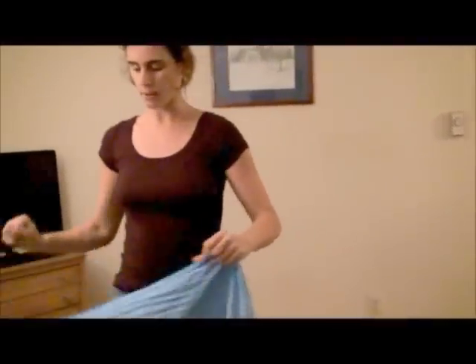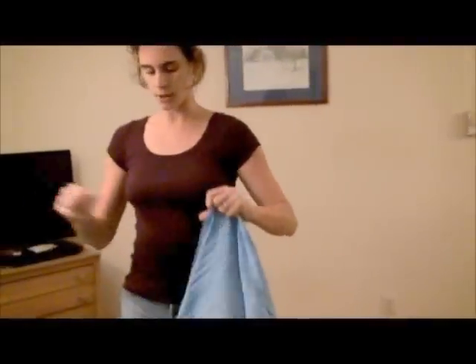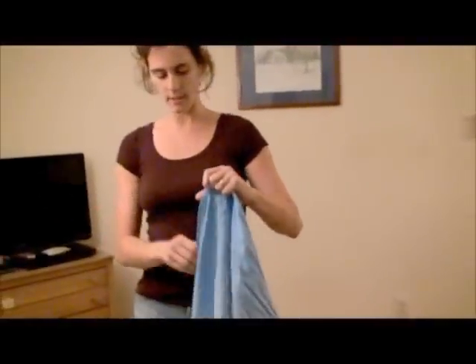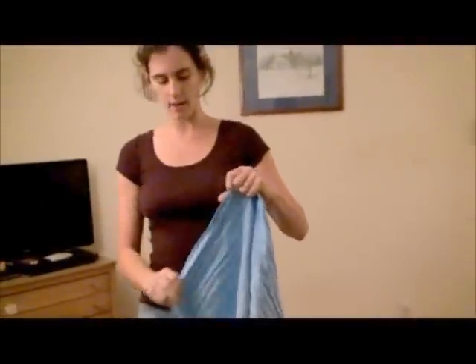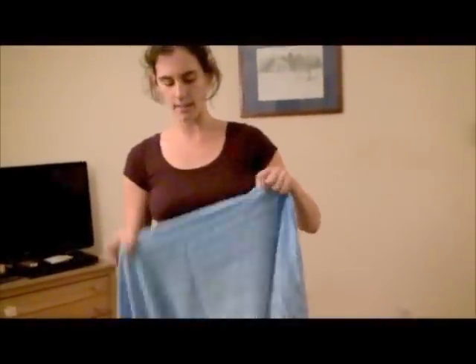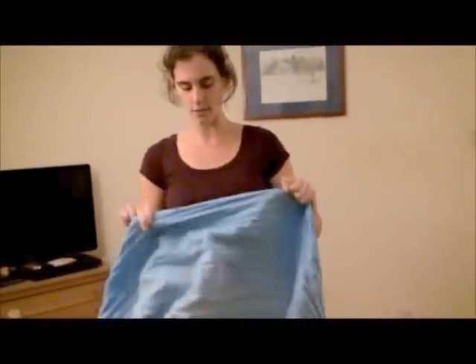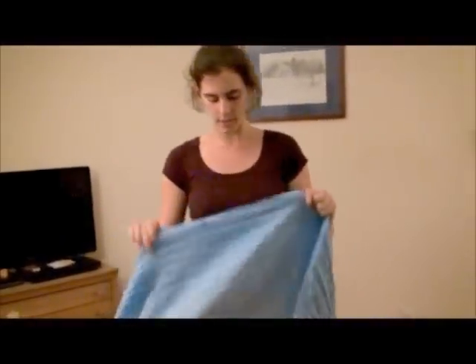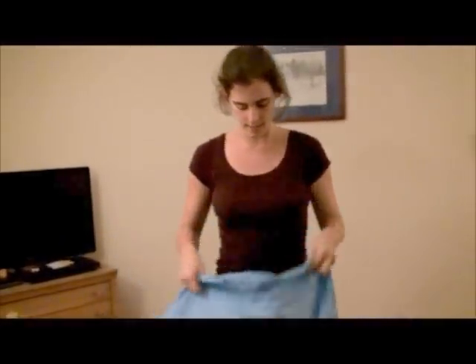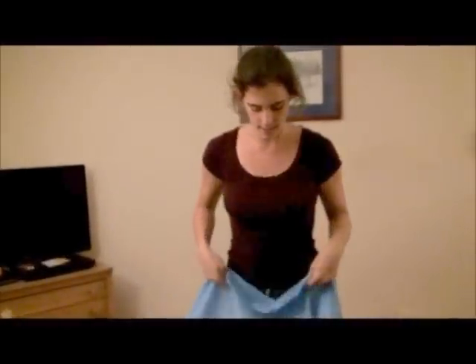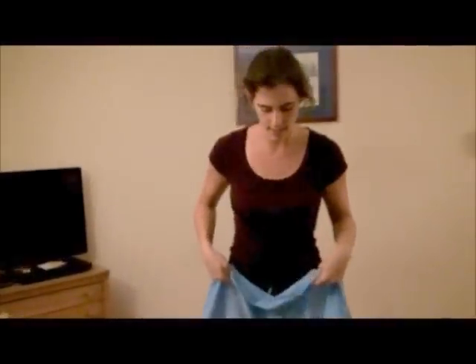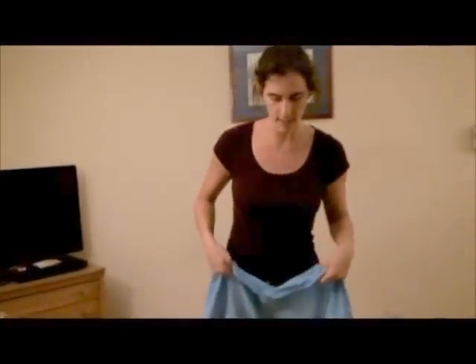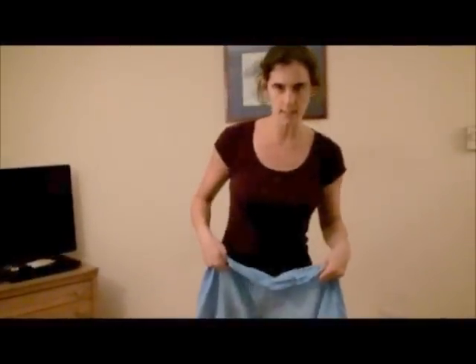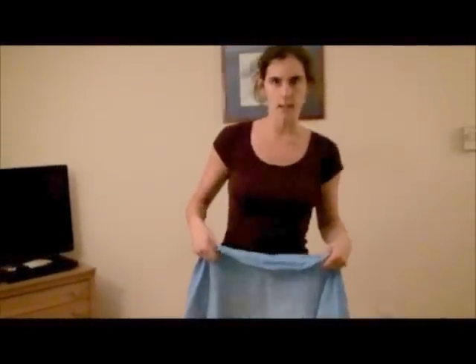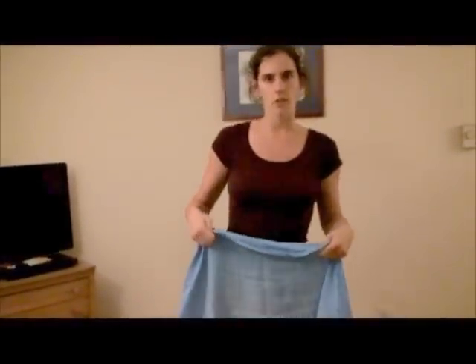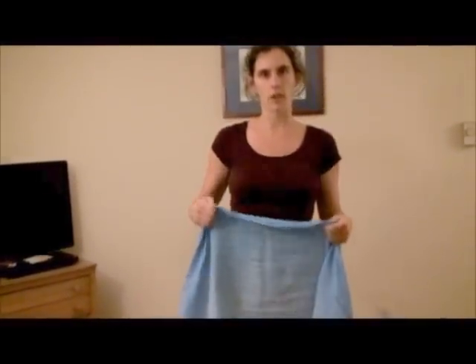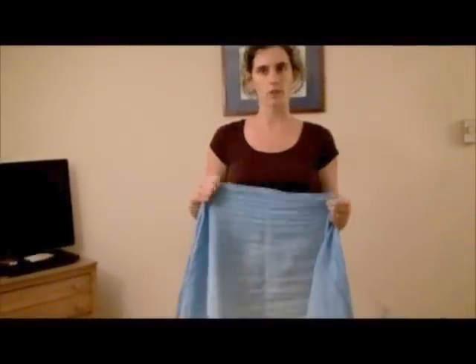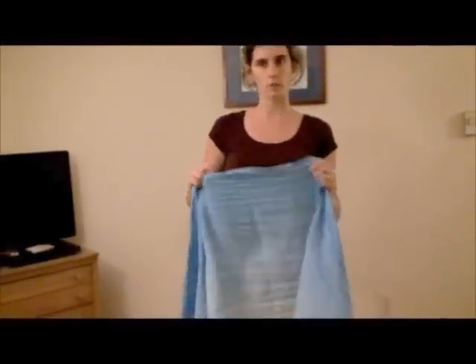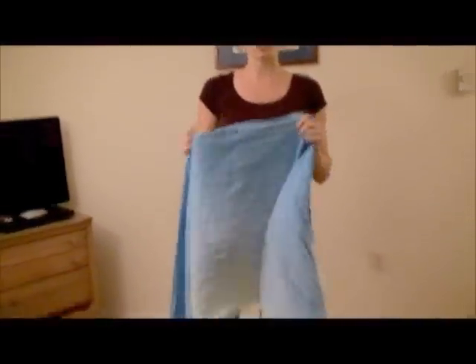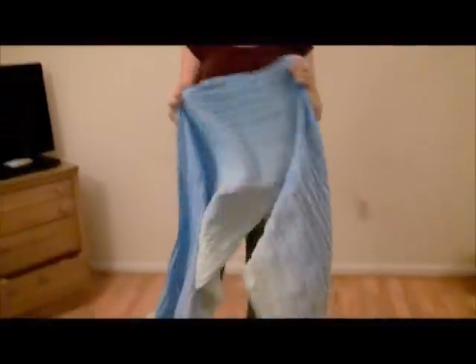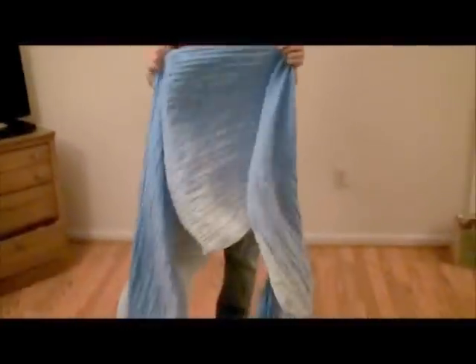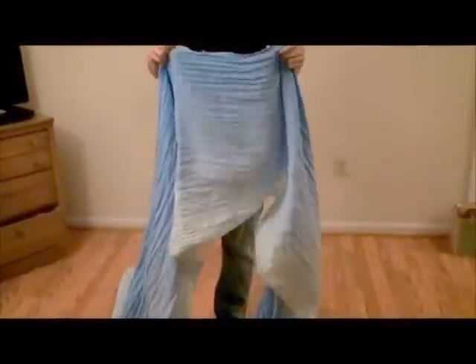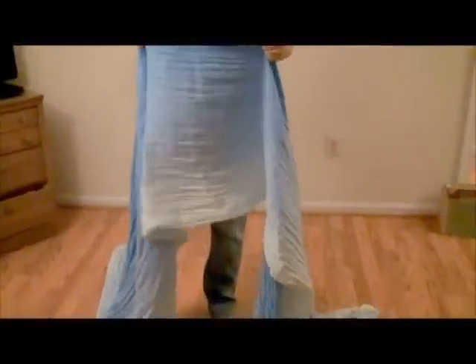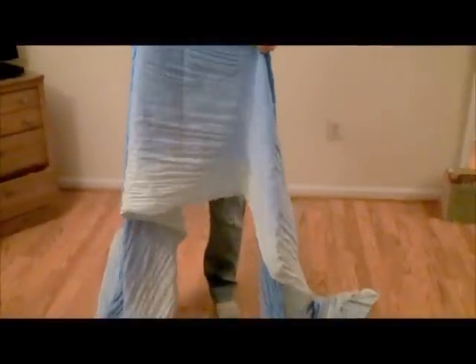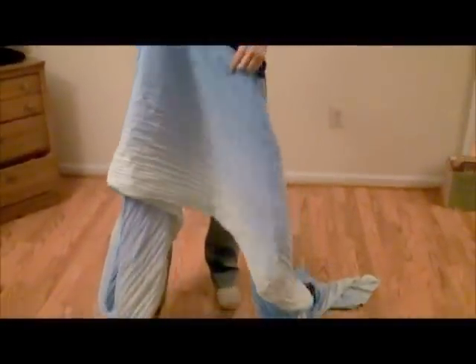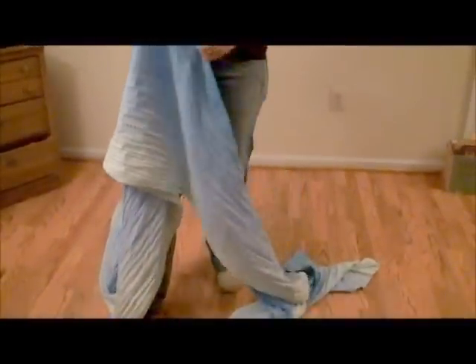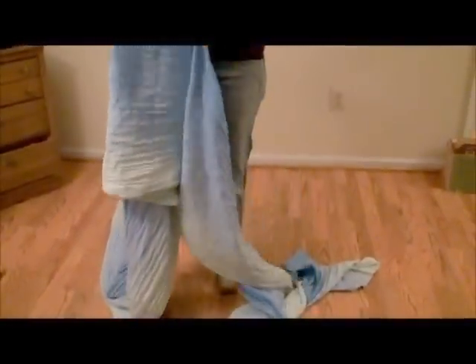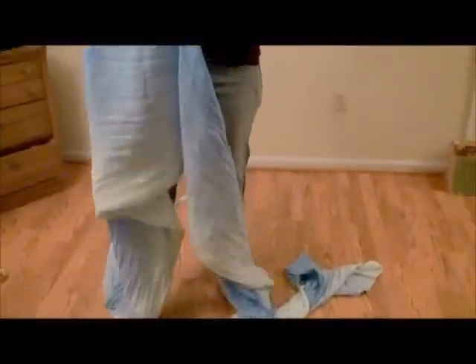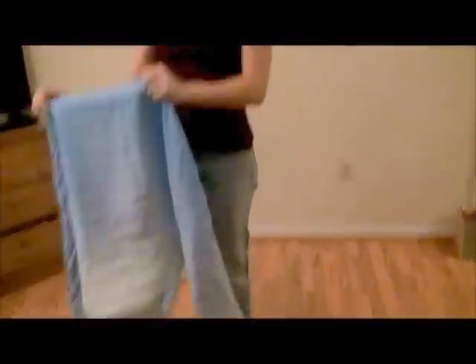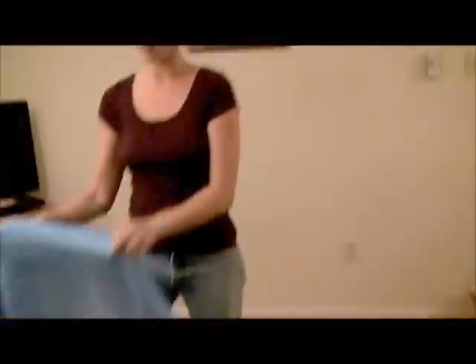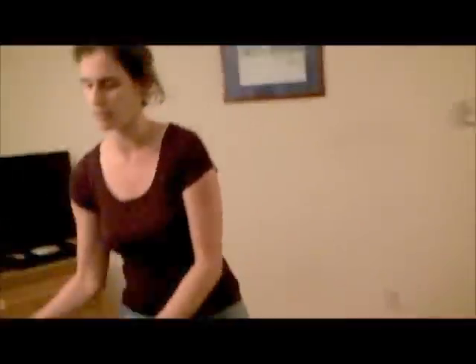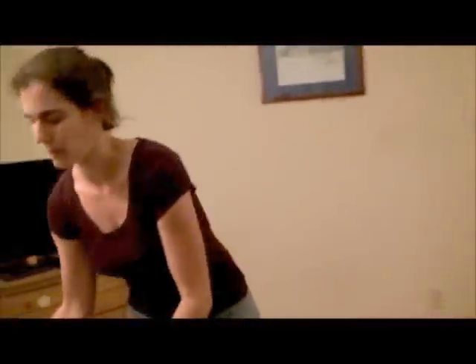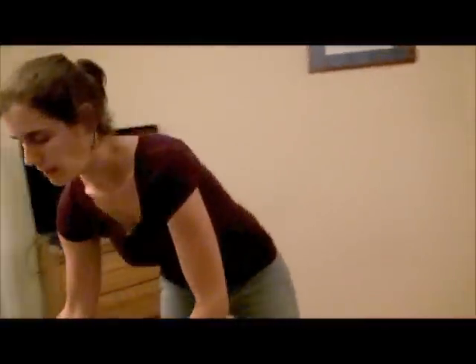I'm going to start this carry centered. This is a size 6. You can do this with a 4 and up, depending on your size and the size of your baby.